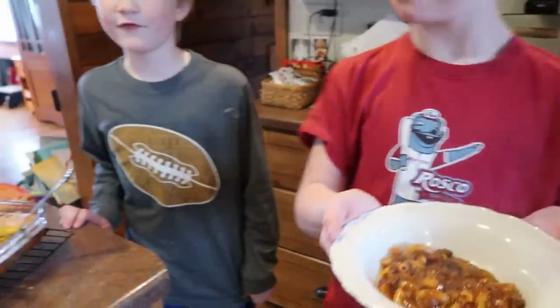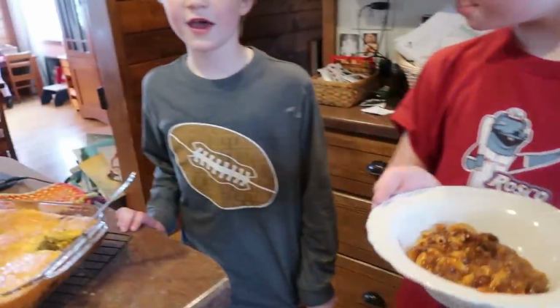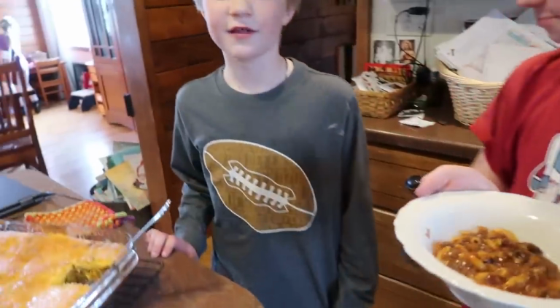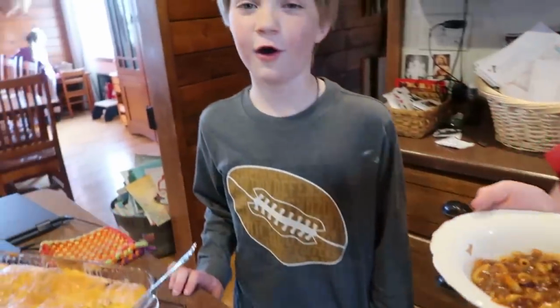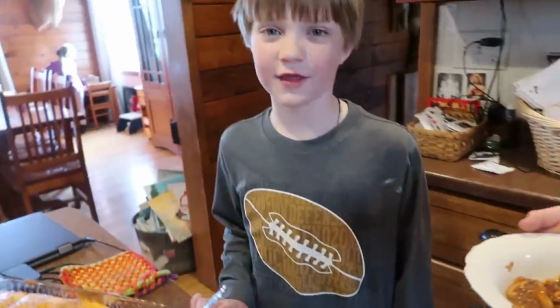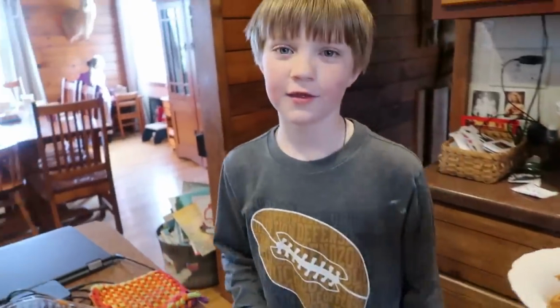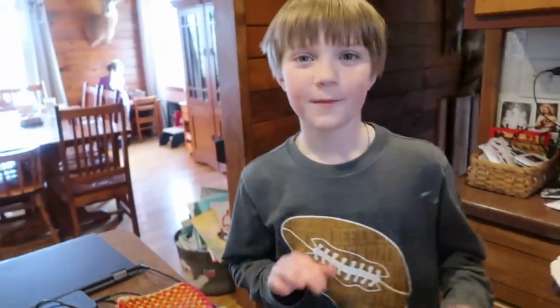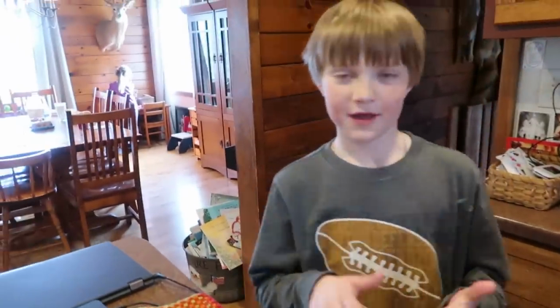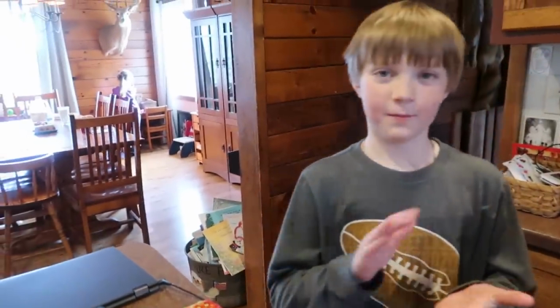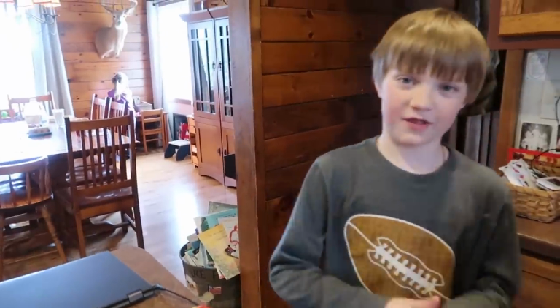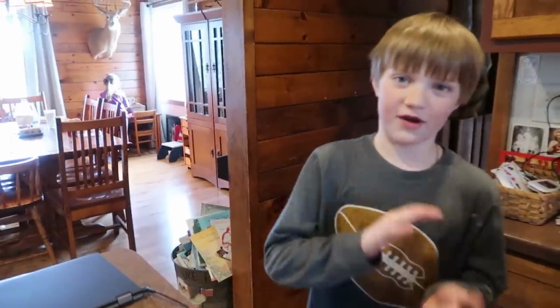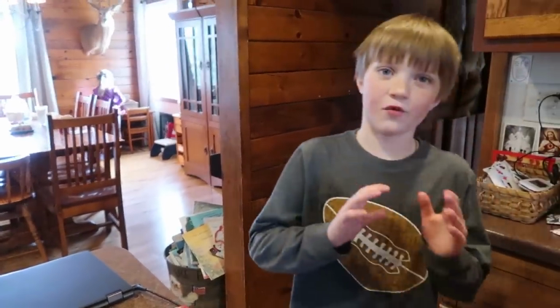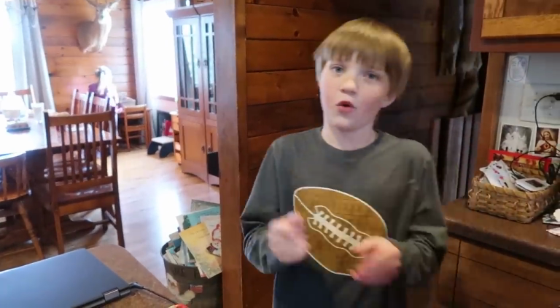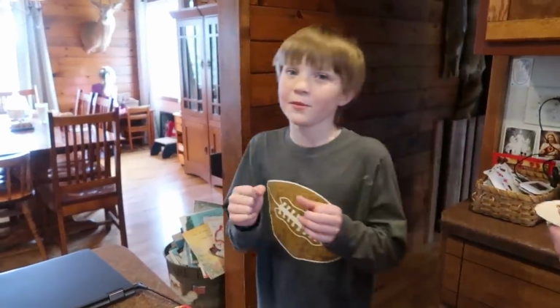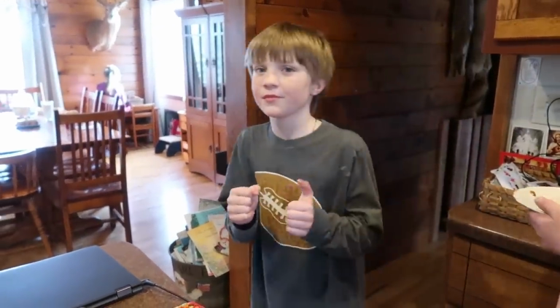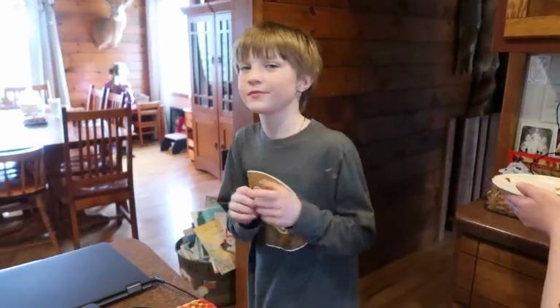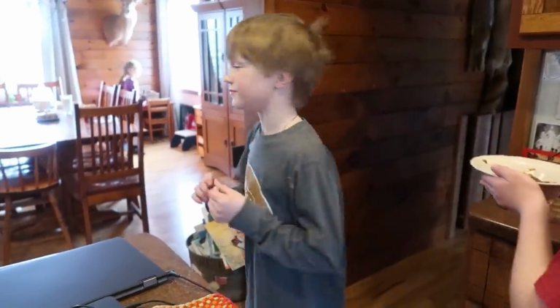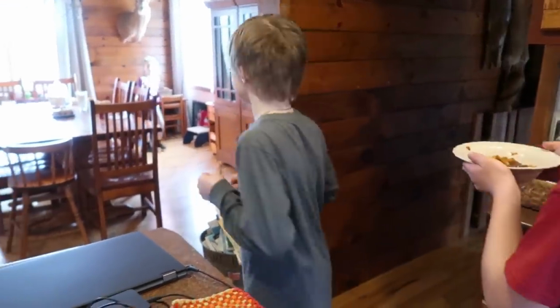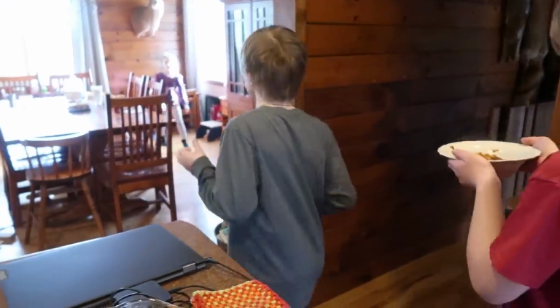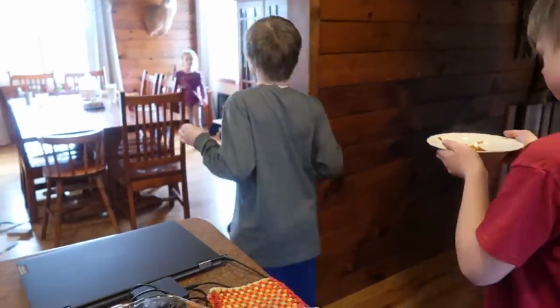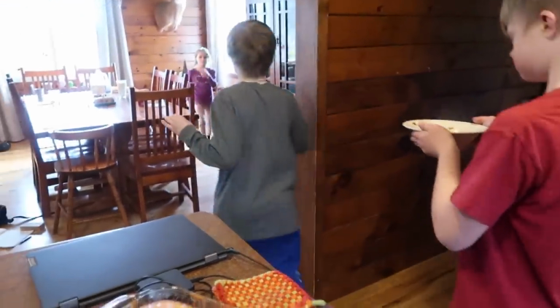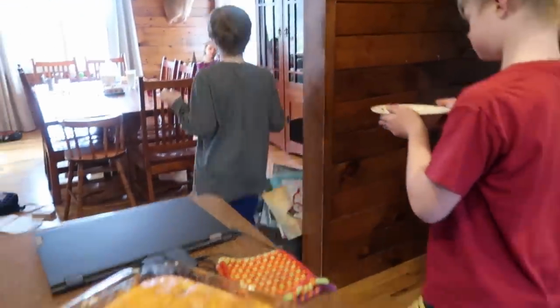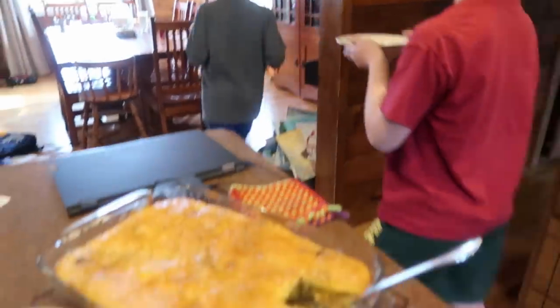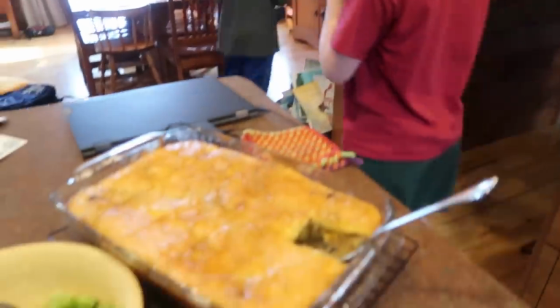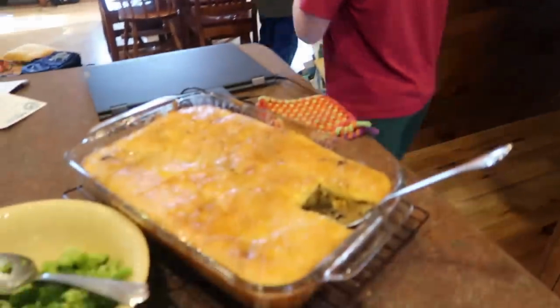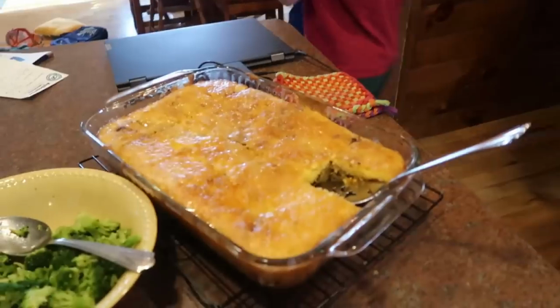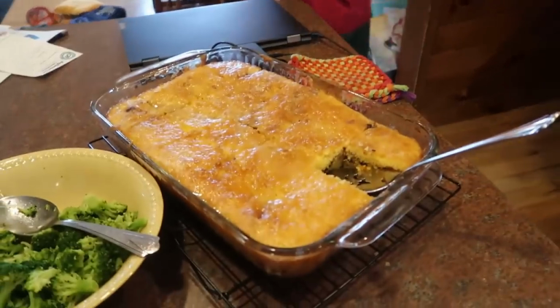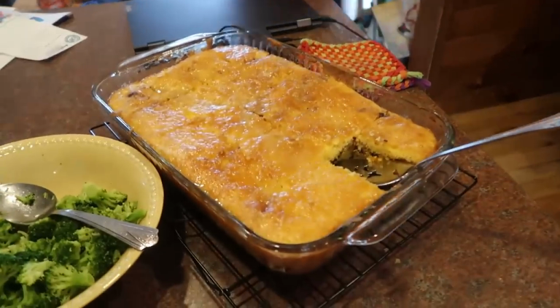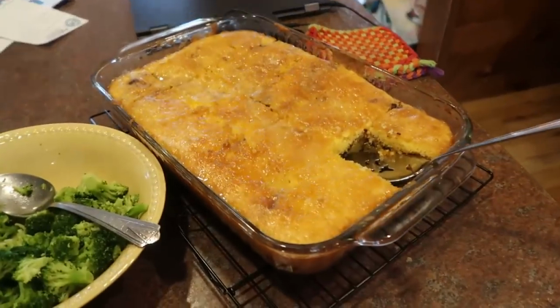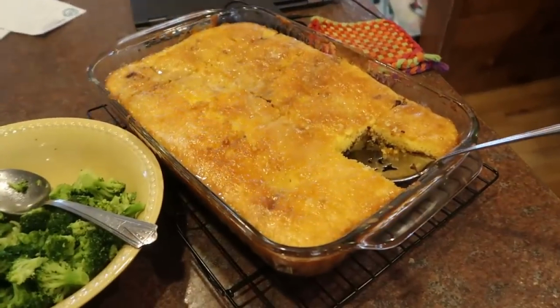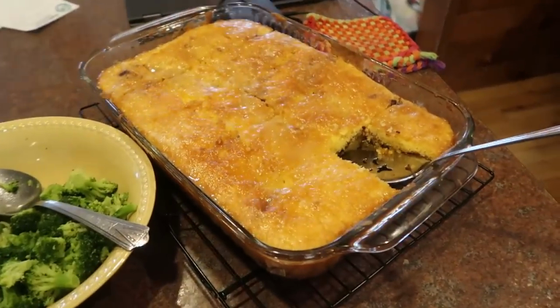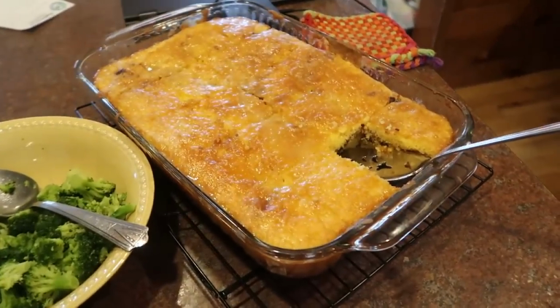Coffee cake is moist but best when it's warm. Do you like warm coffee cake? That's funny because this is my favorite when it's cold — I like it when the glaze kind of firms up and almost gets a little bit crispy. I just really like that.